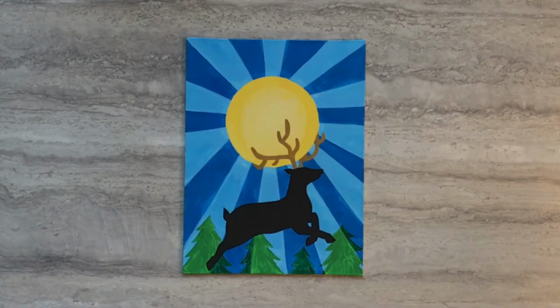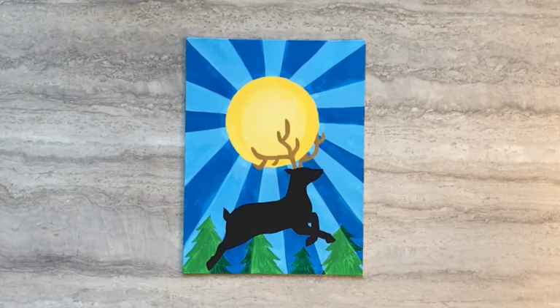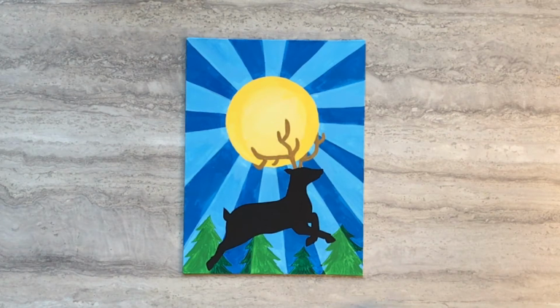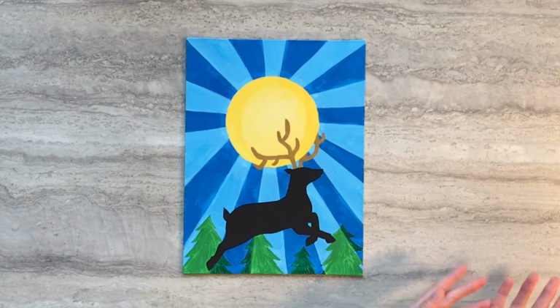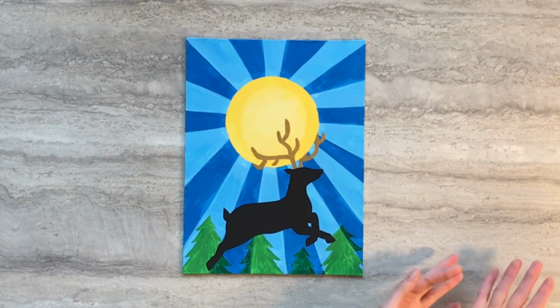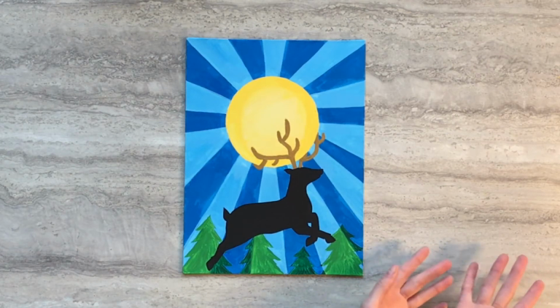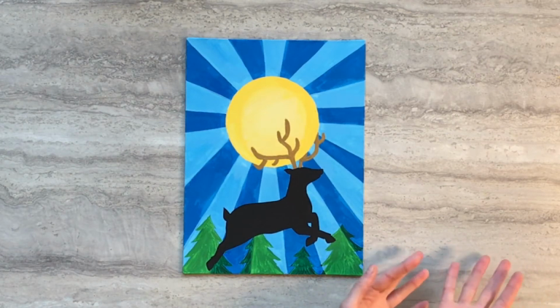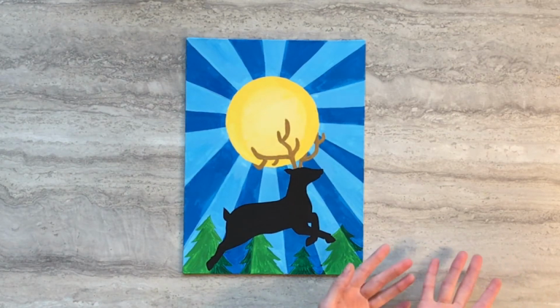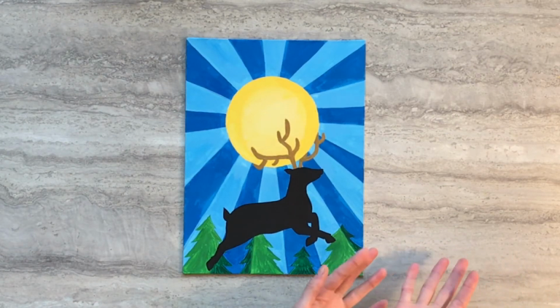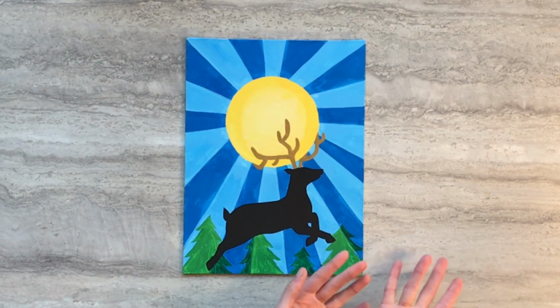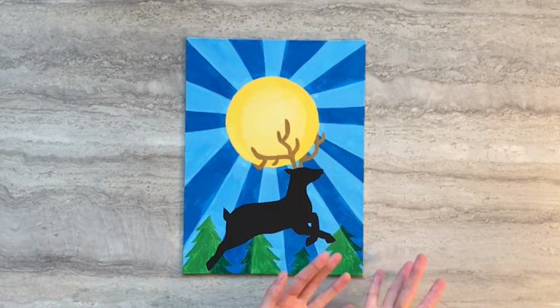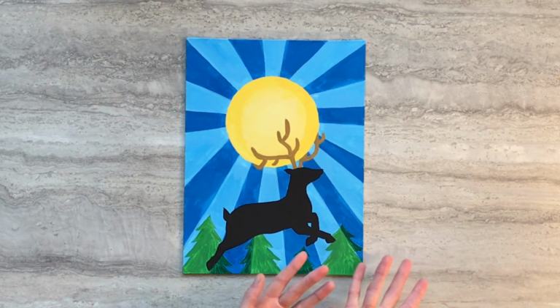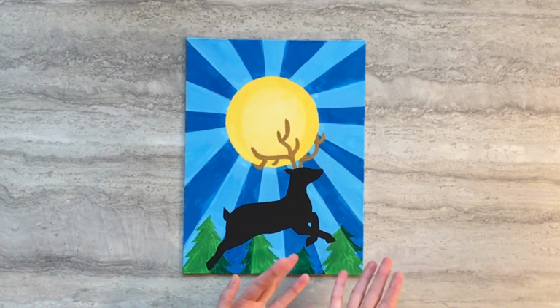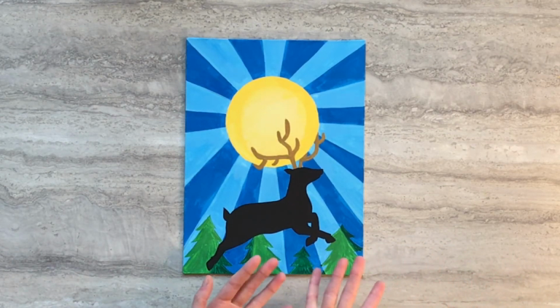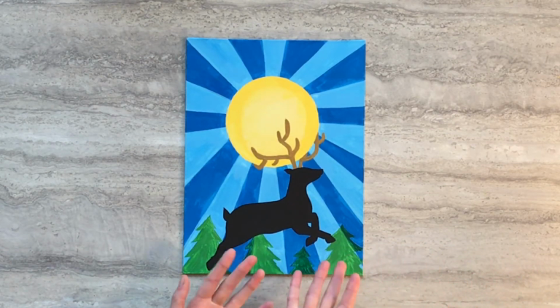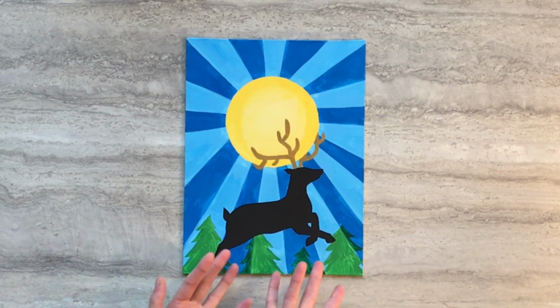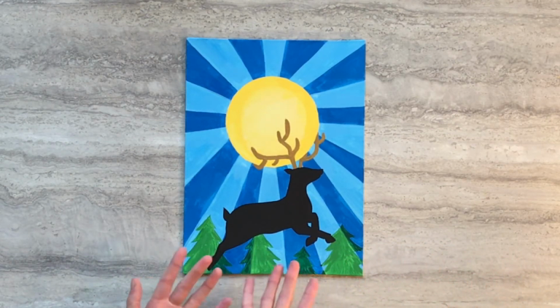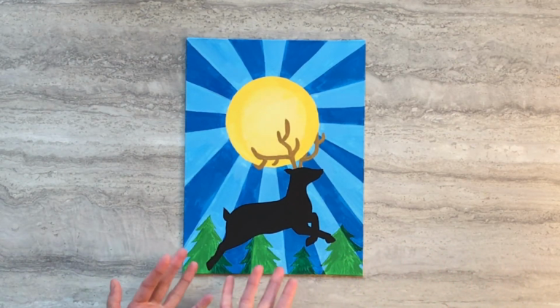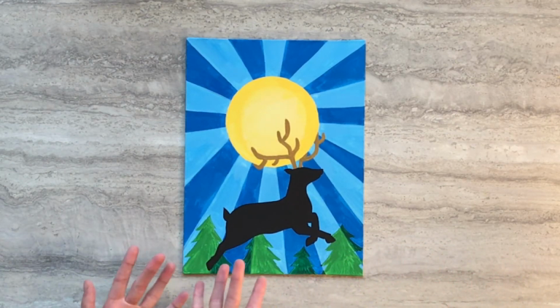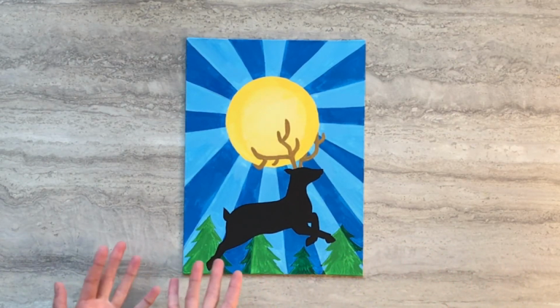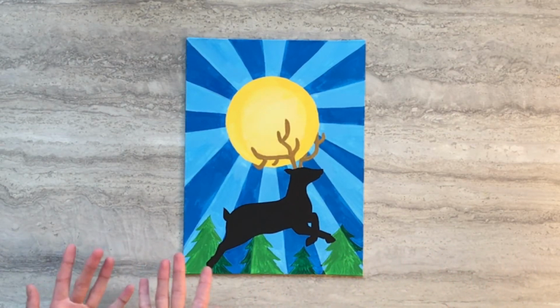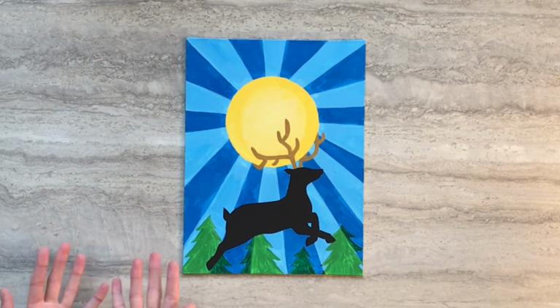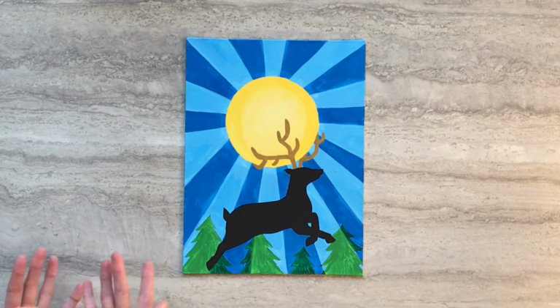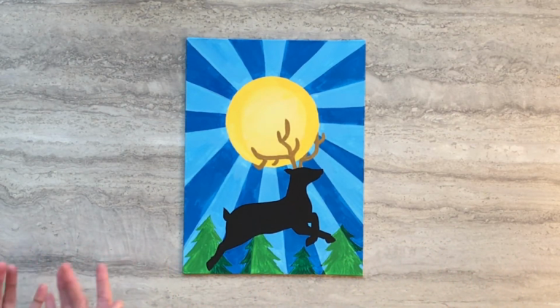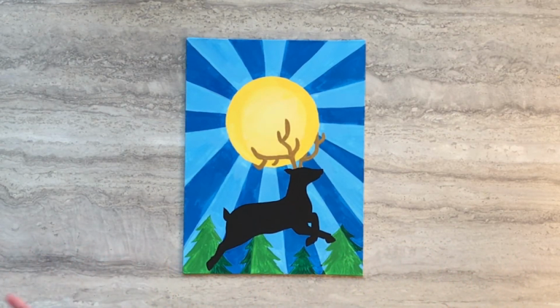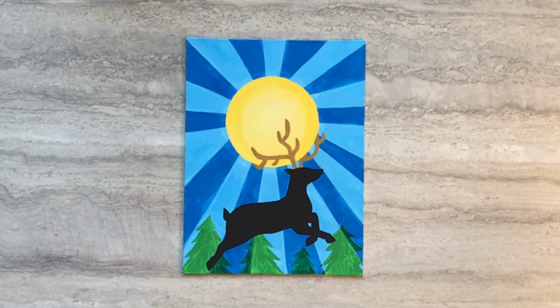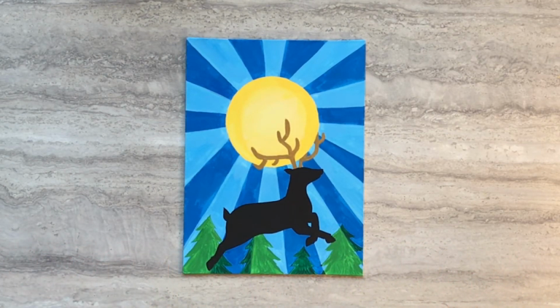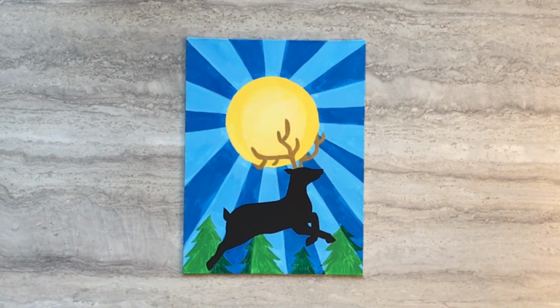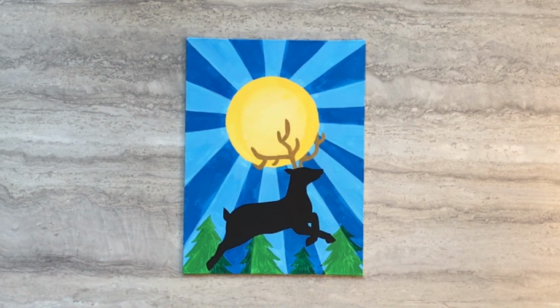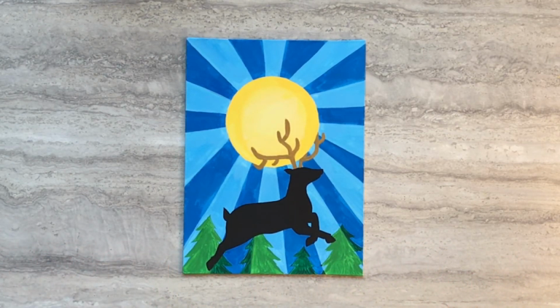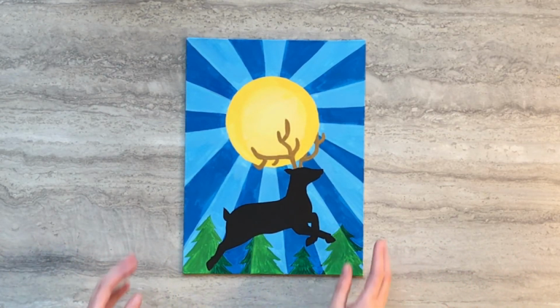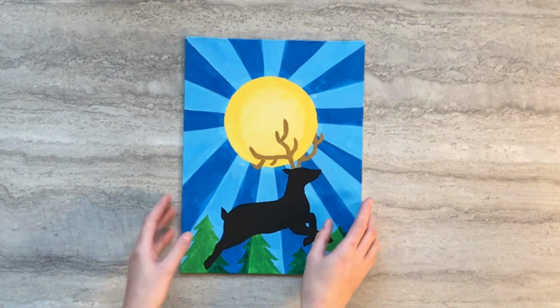And there you have the stag in the sun painting. Thanks for crafting with me today. I'll see you next time.